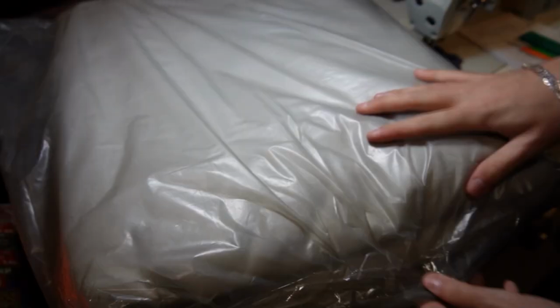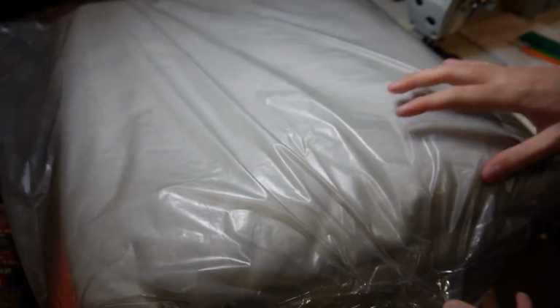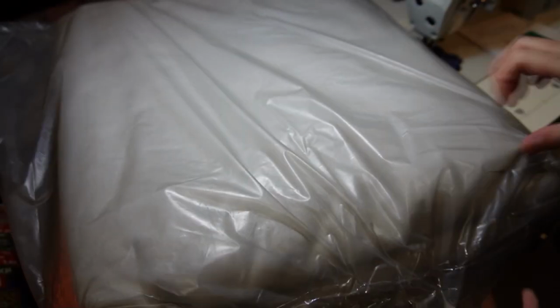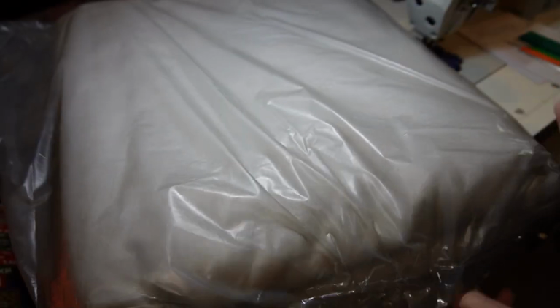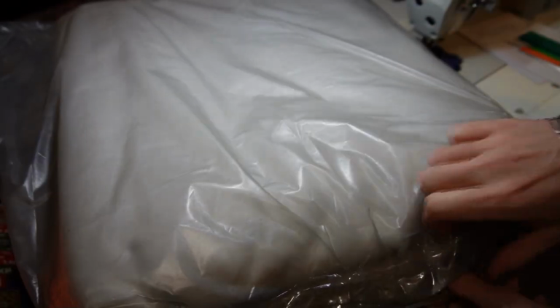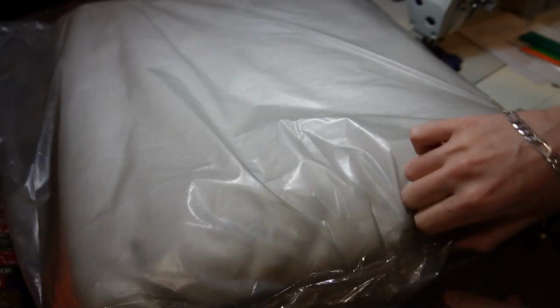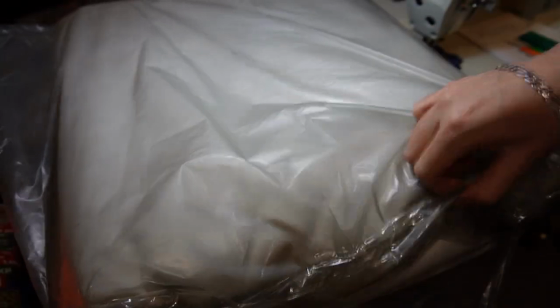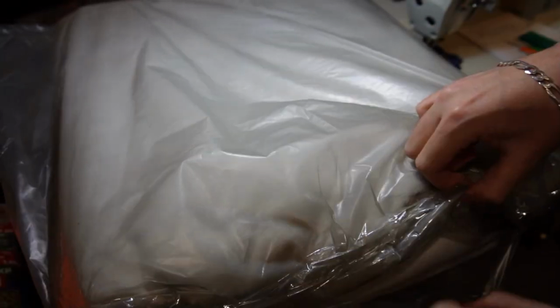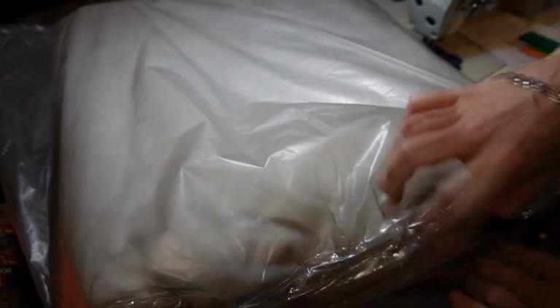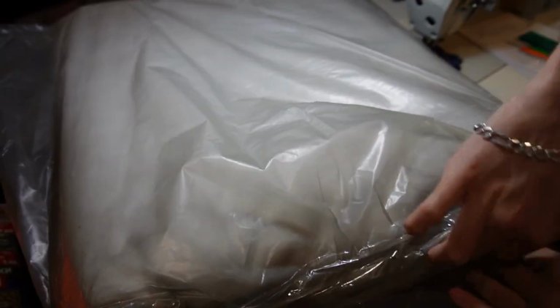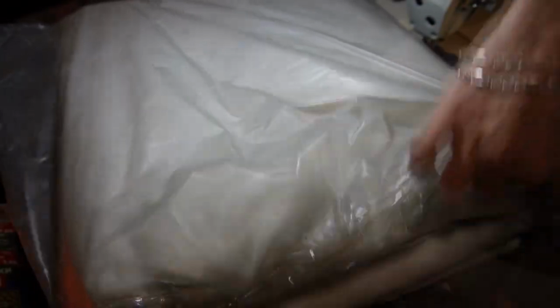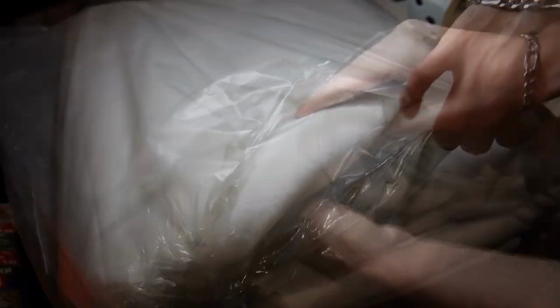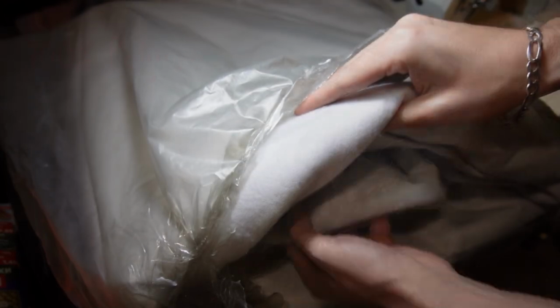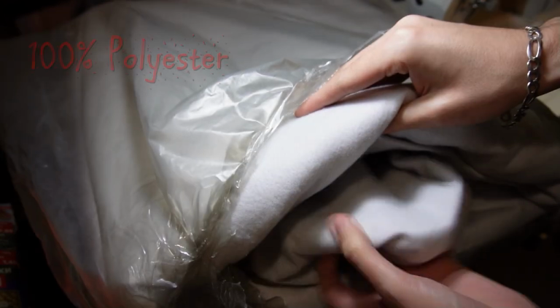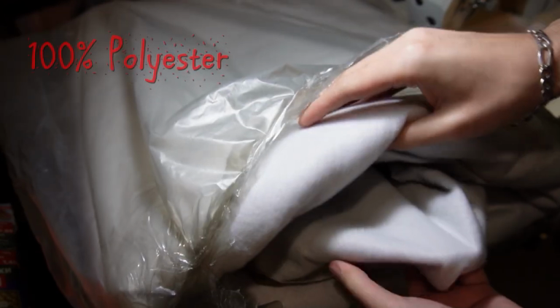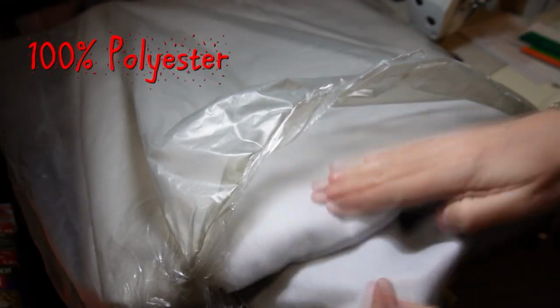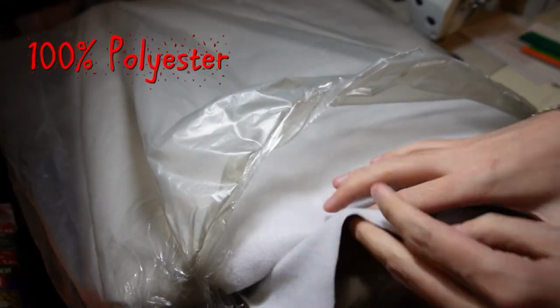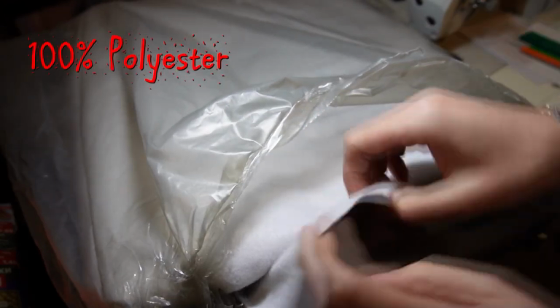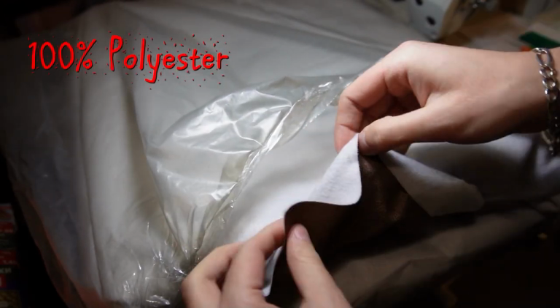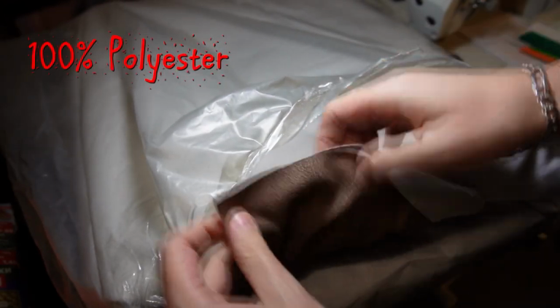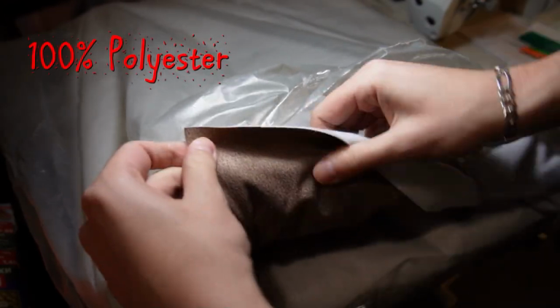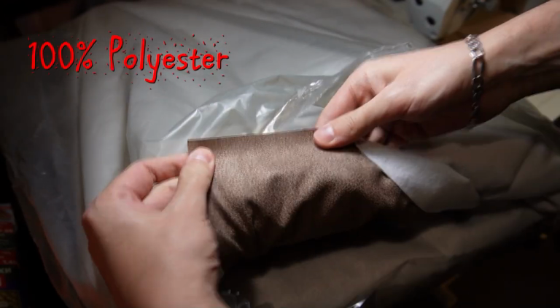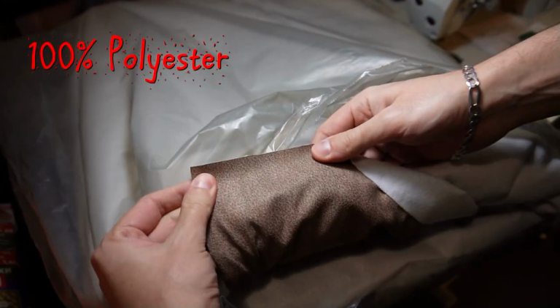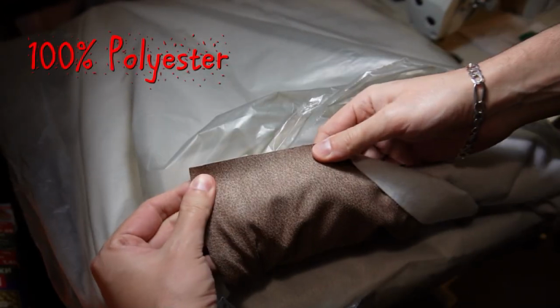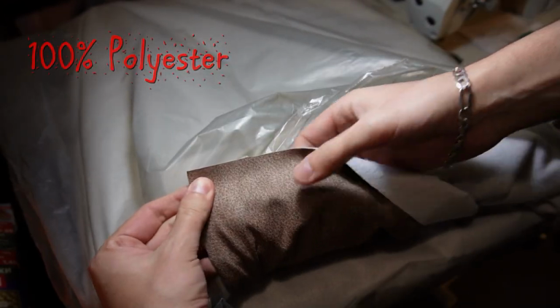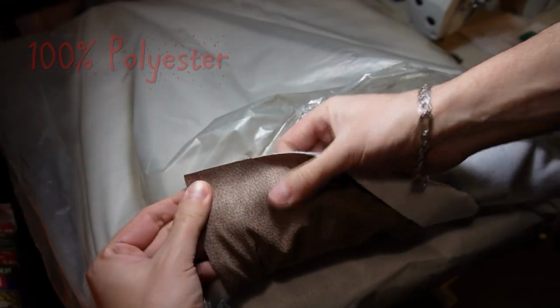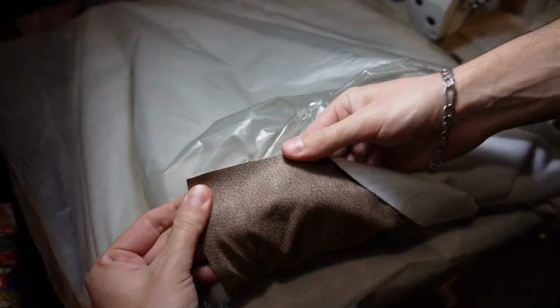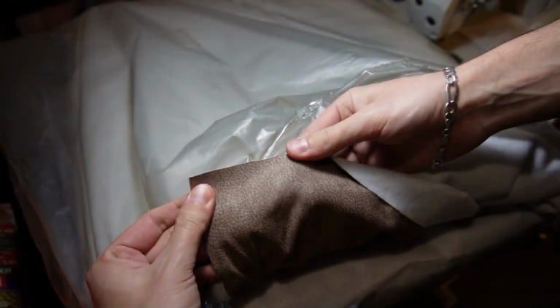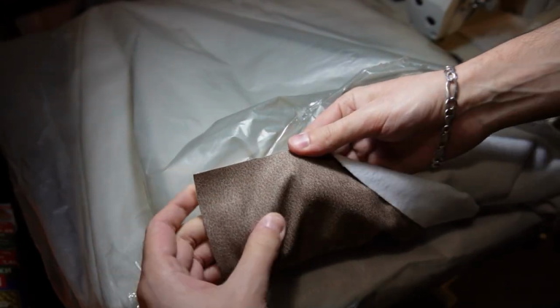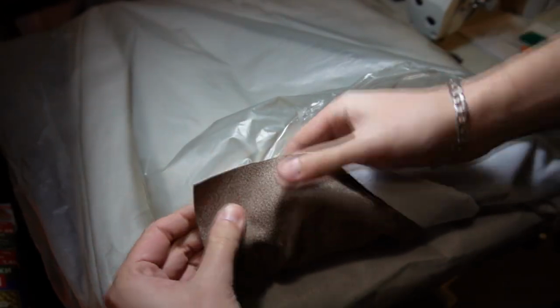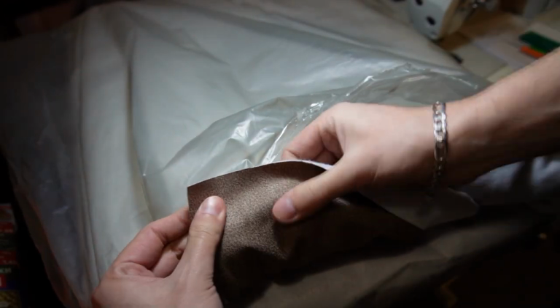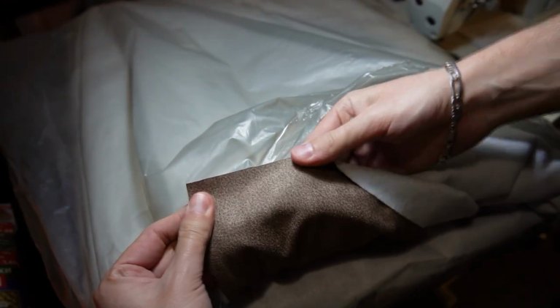This is the fabric I bought. It's a thick polyester fabric that looks like faux leather.